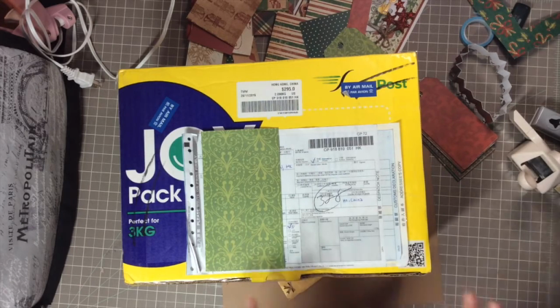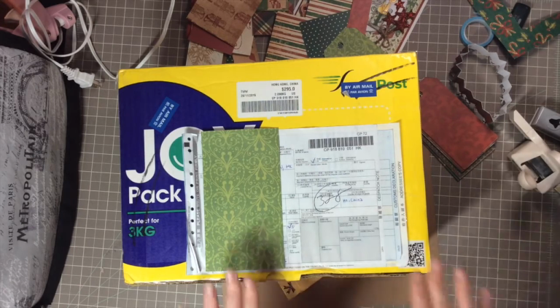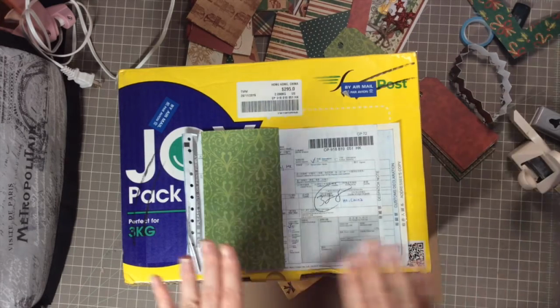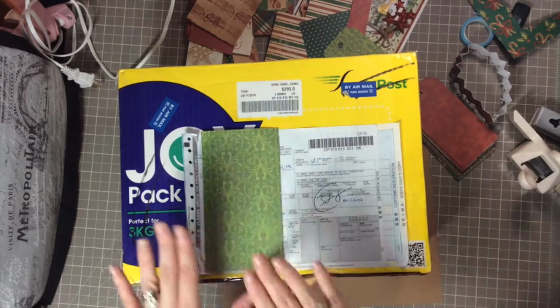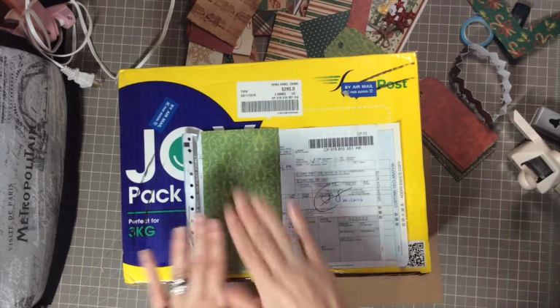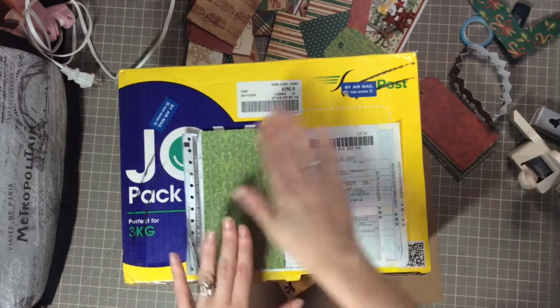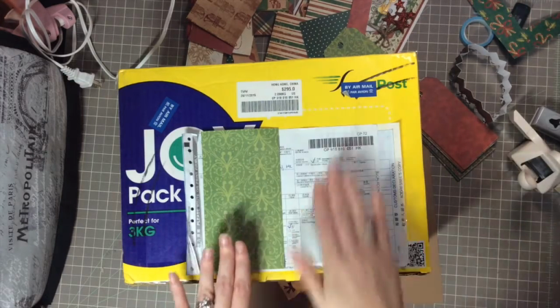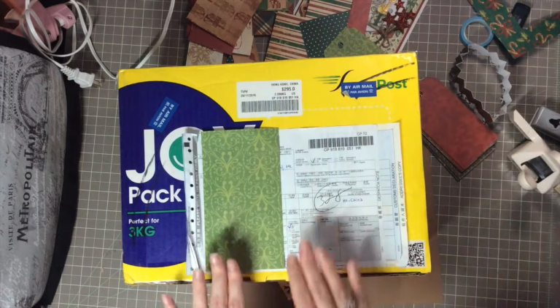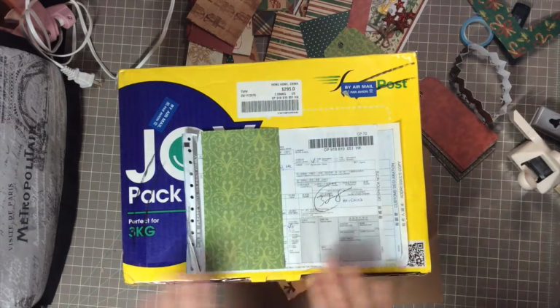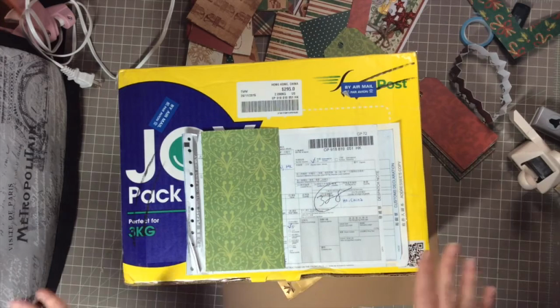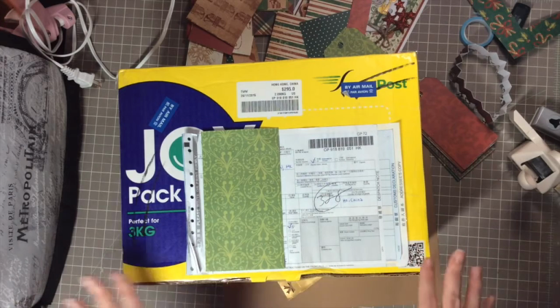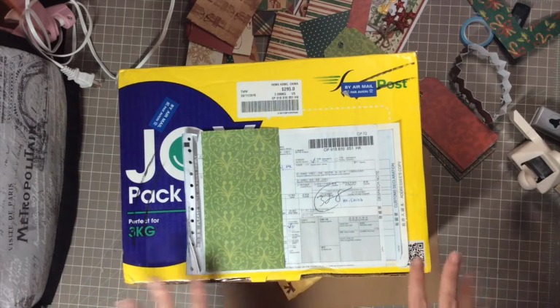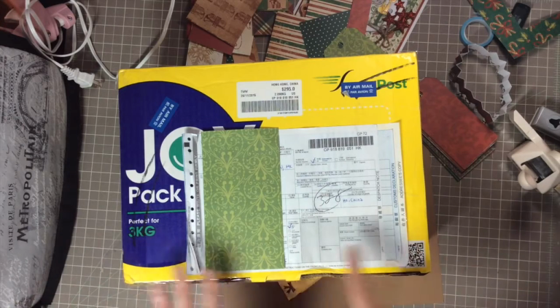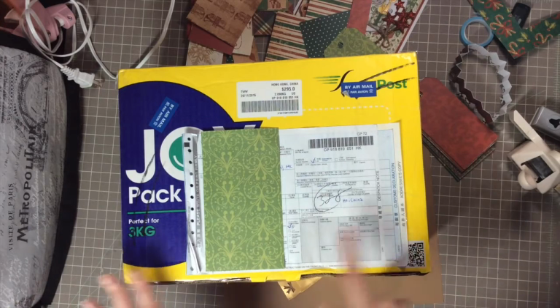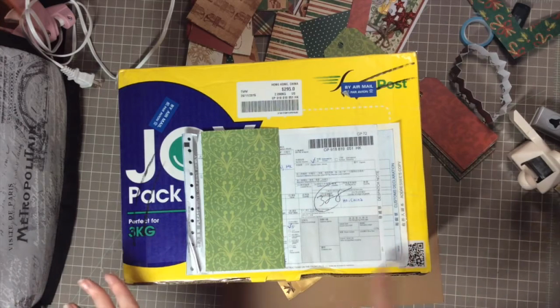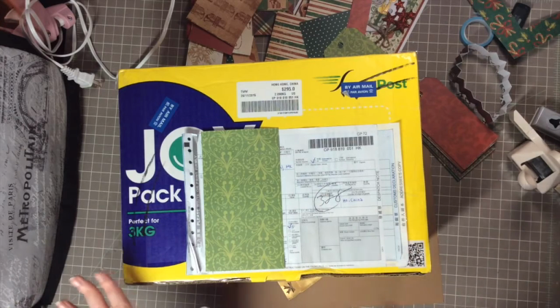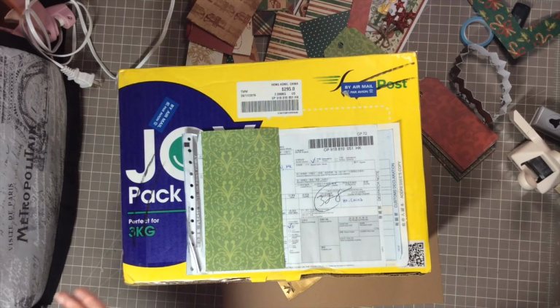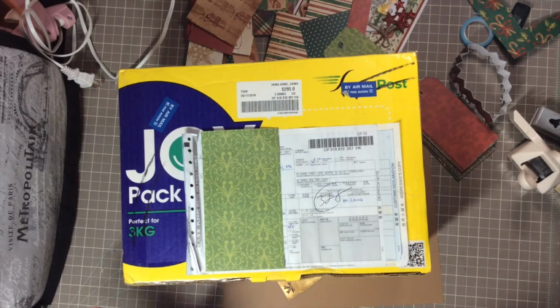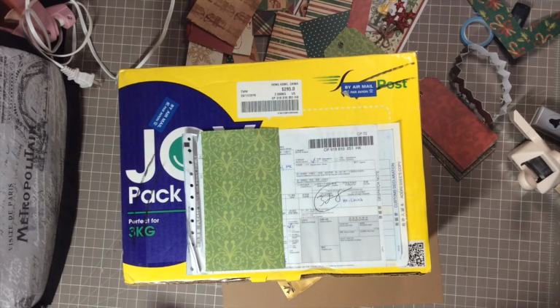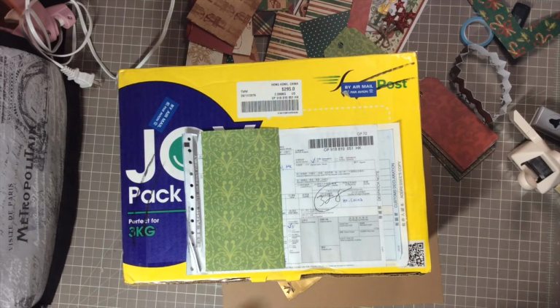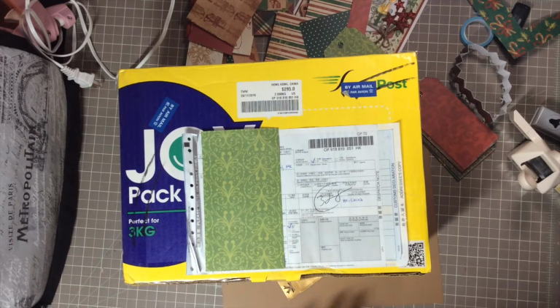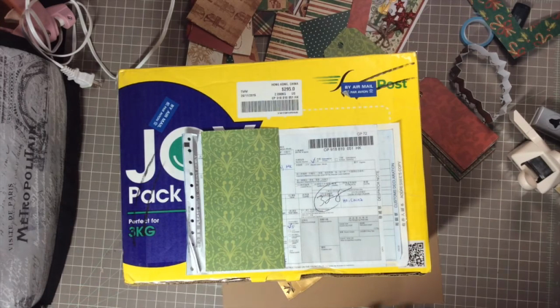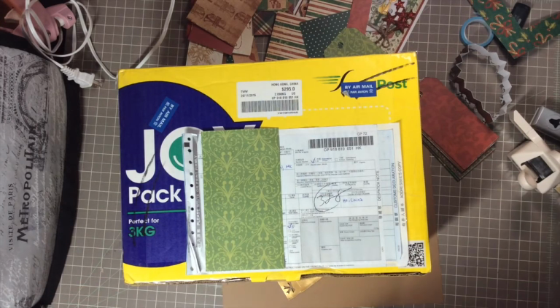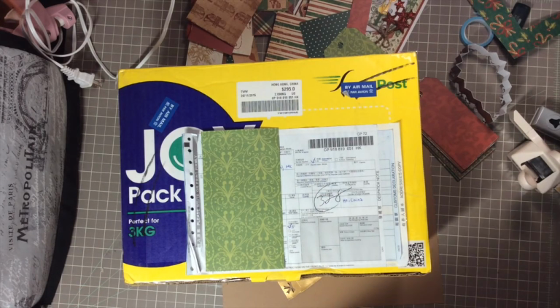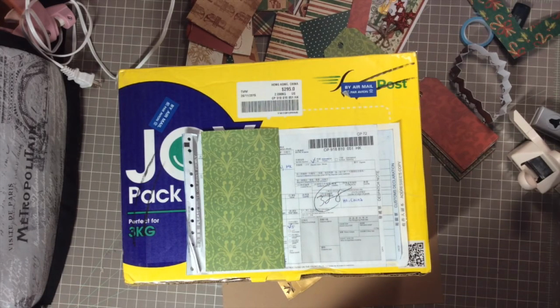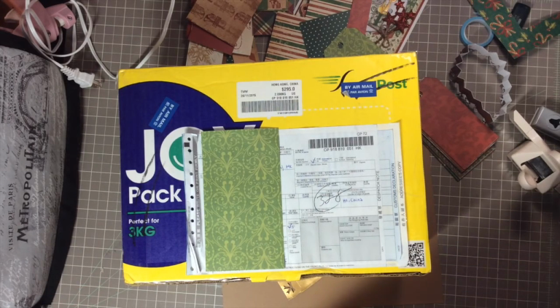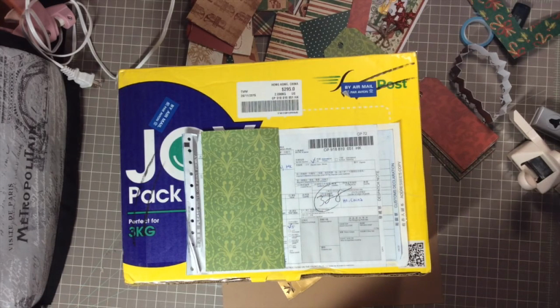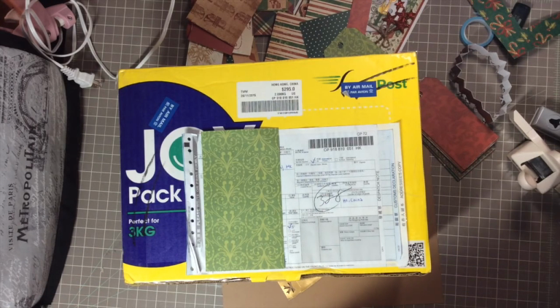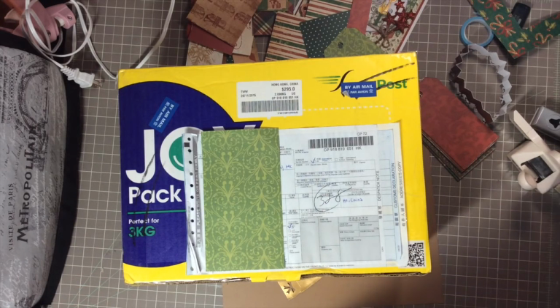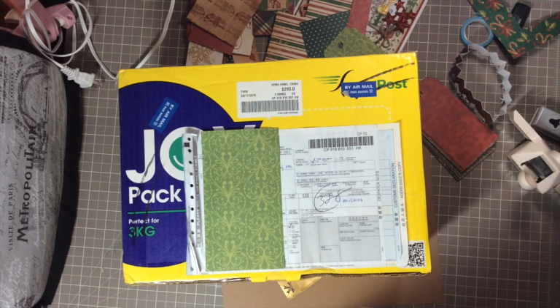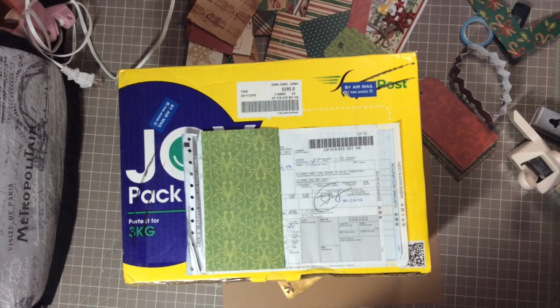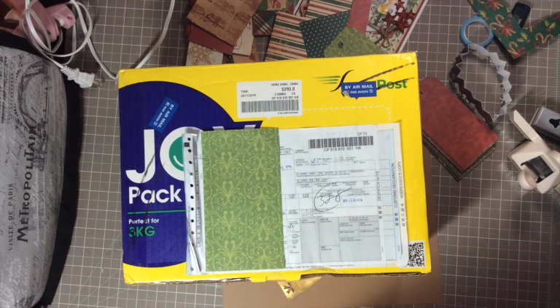I covered everything up because I don't want to show the addresses here, and I haven't even opened this yet.